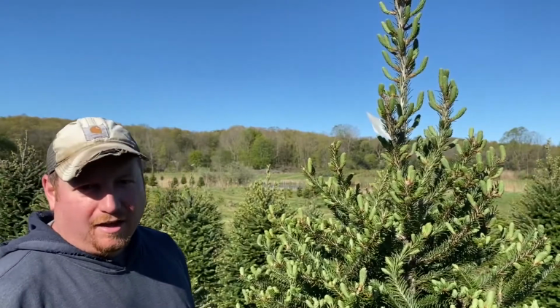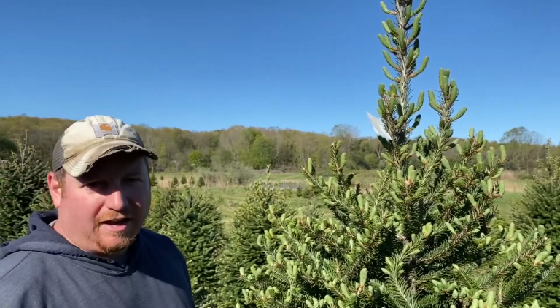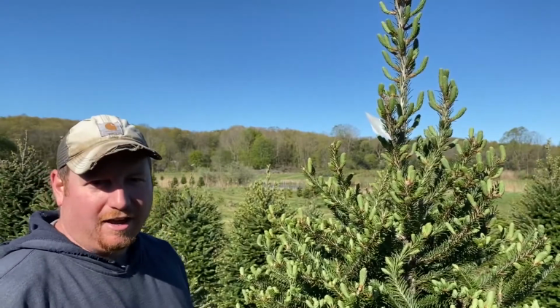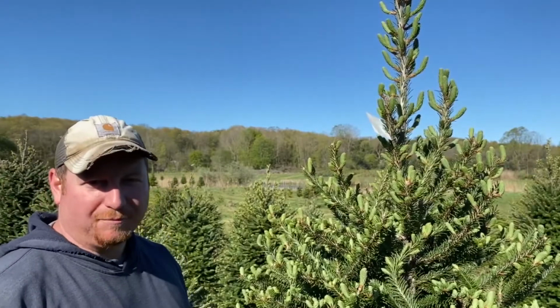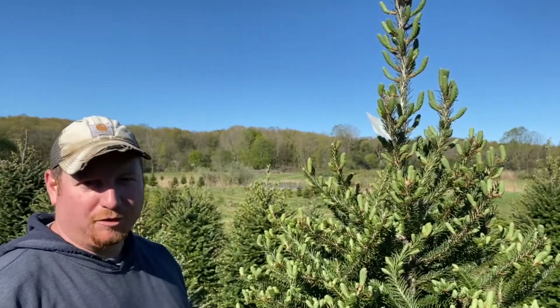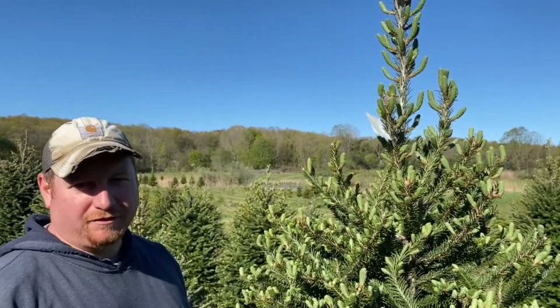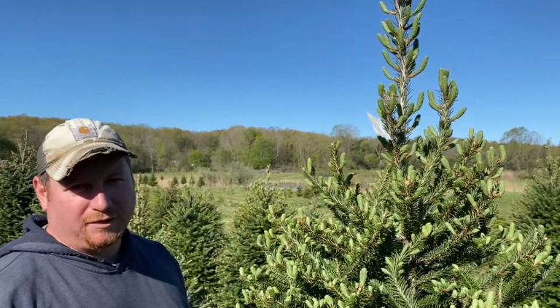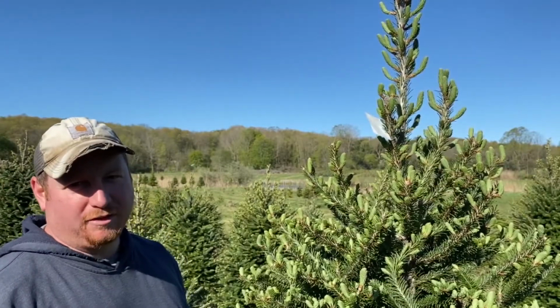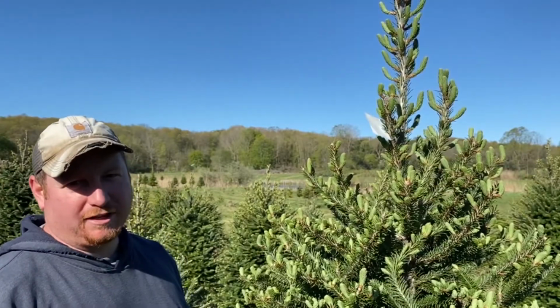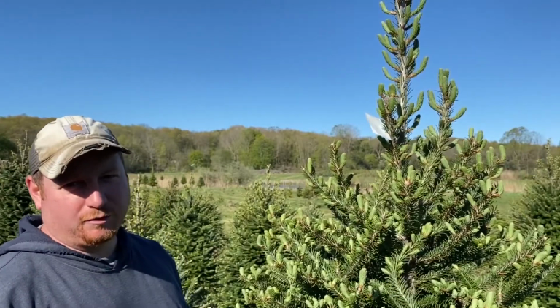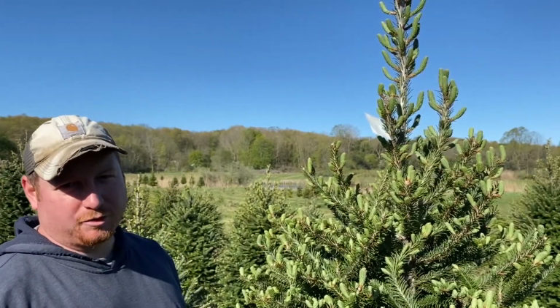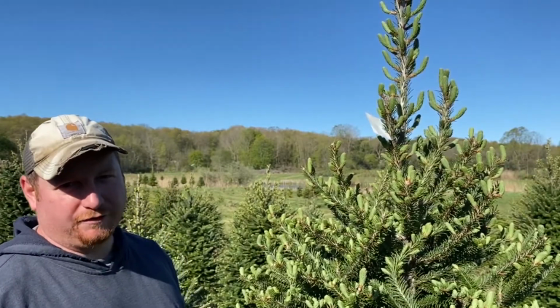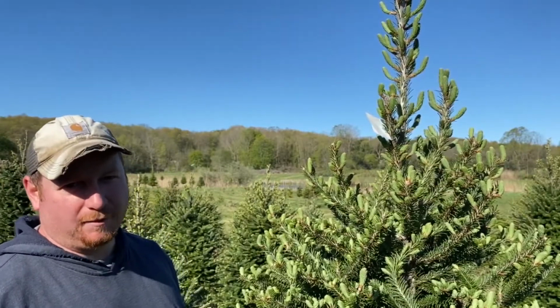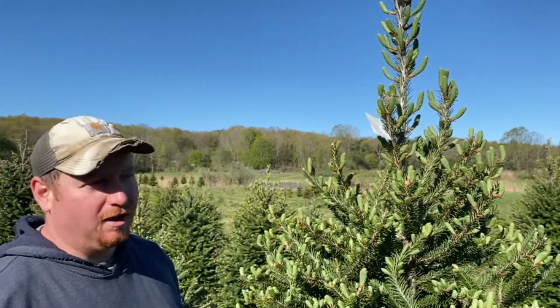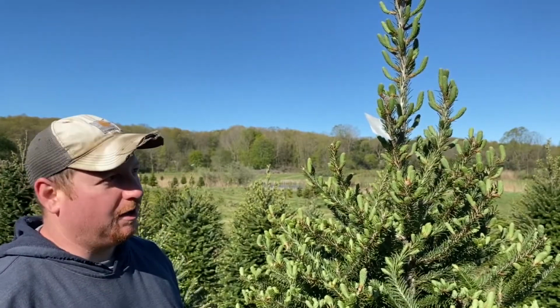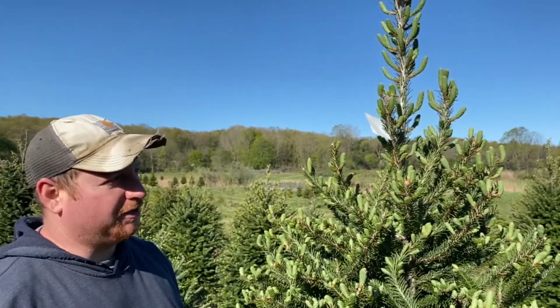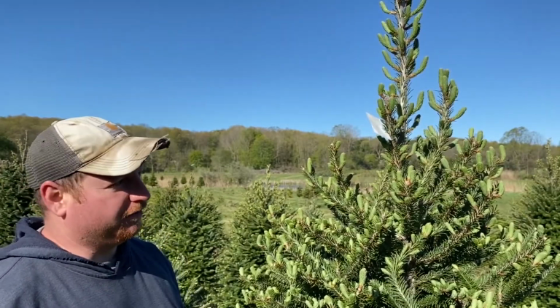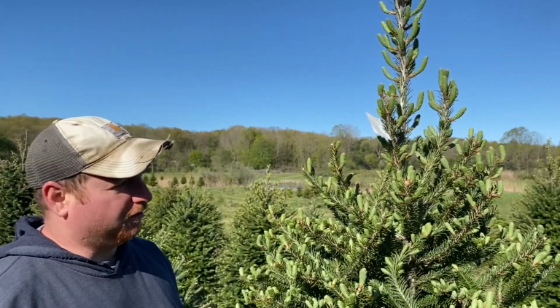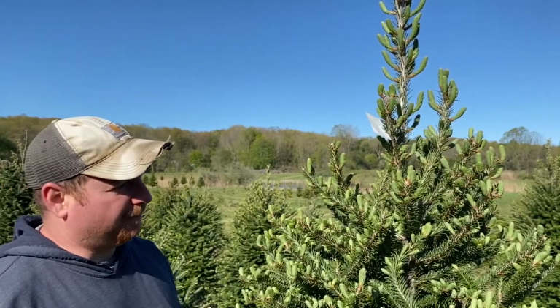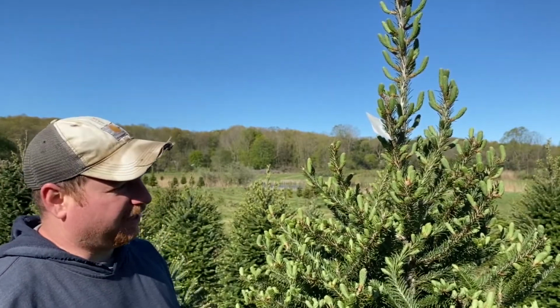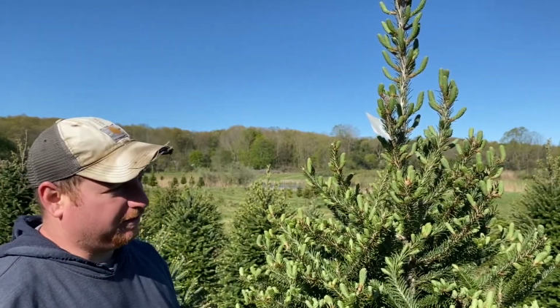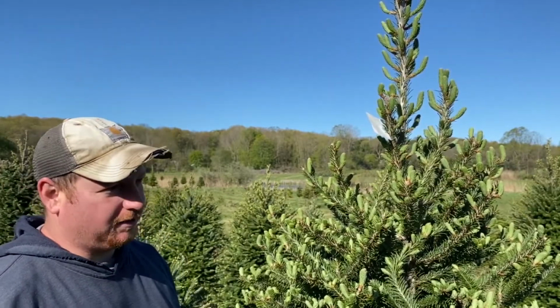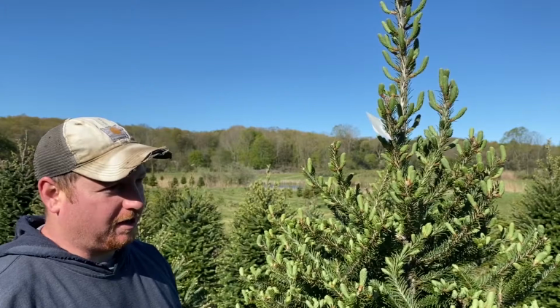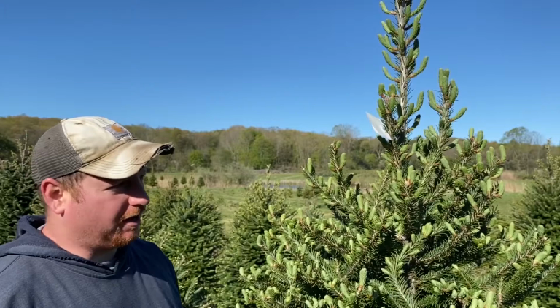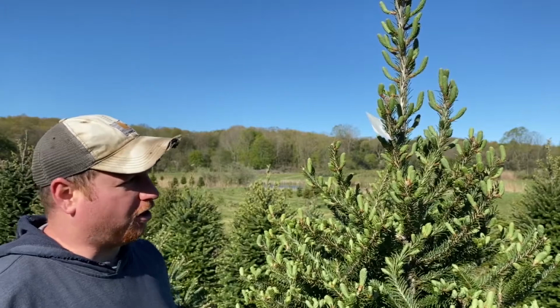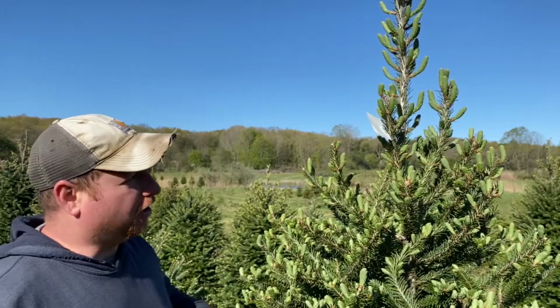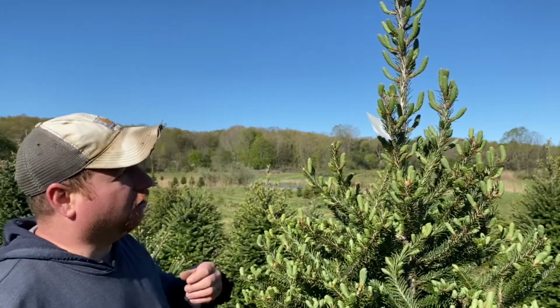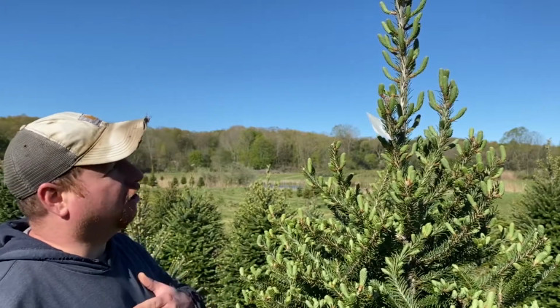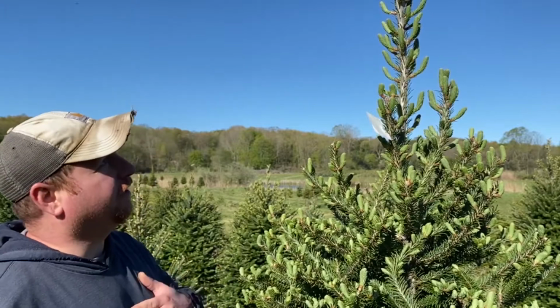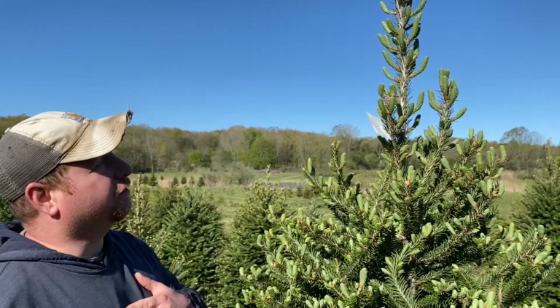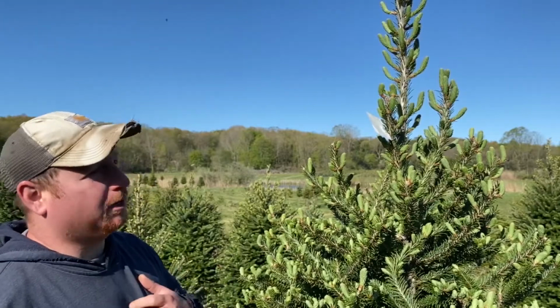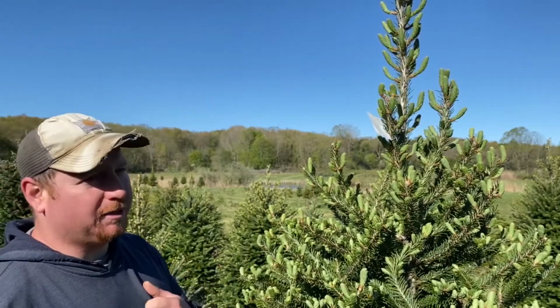Hi, I'm Tony Stefani with Hillside Christmas Tree Farm. I wanted to give a little update on our Long Leader experiment.